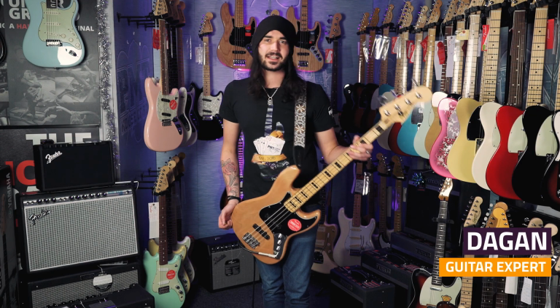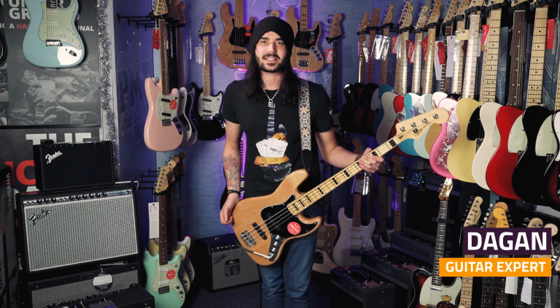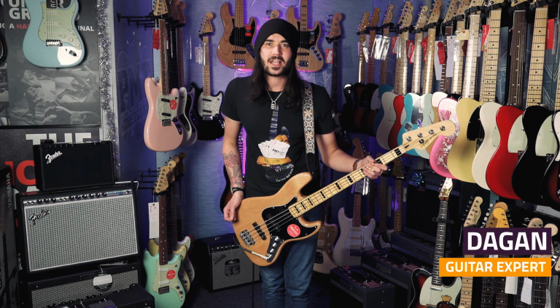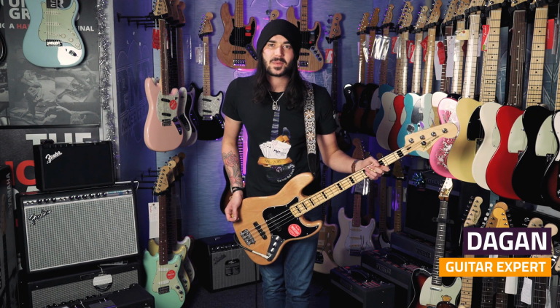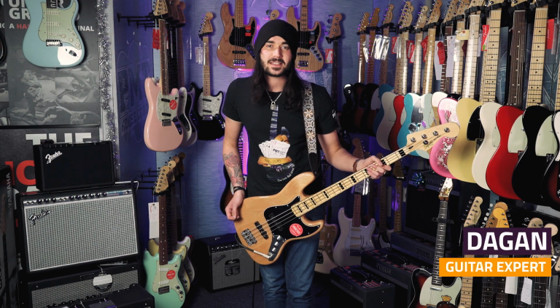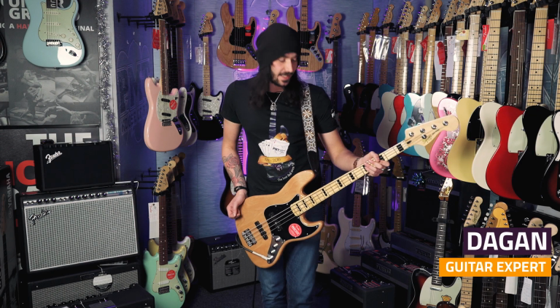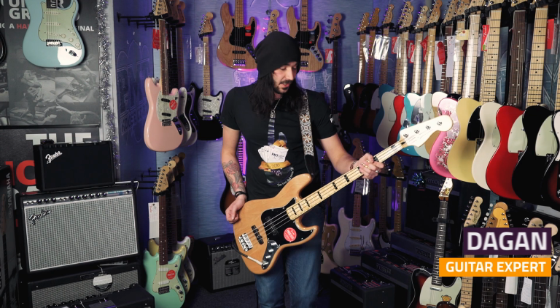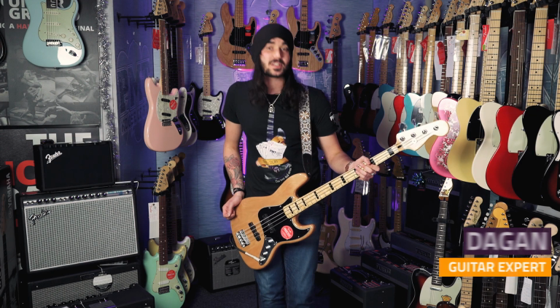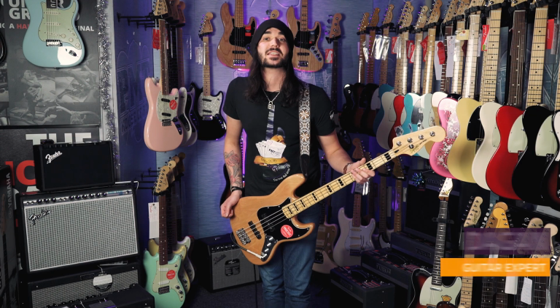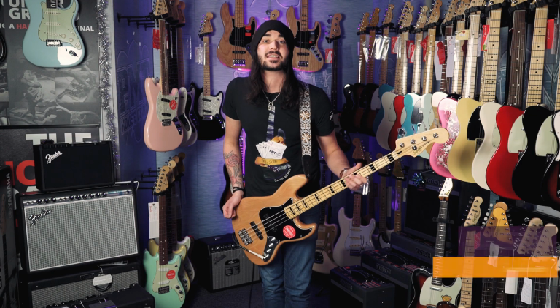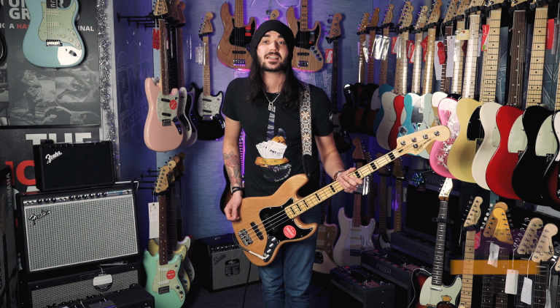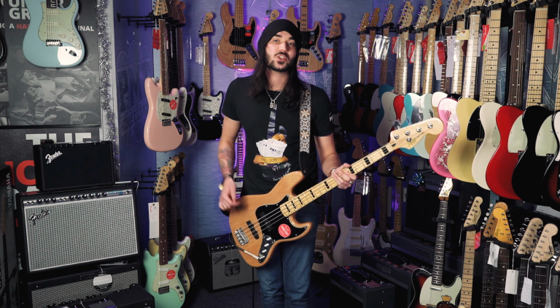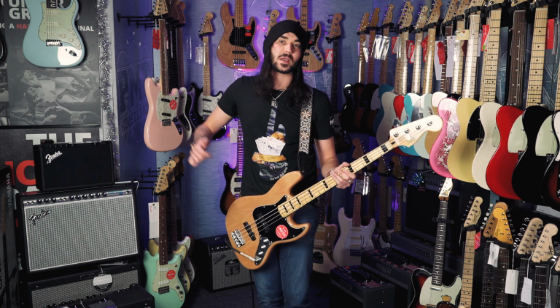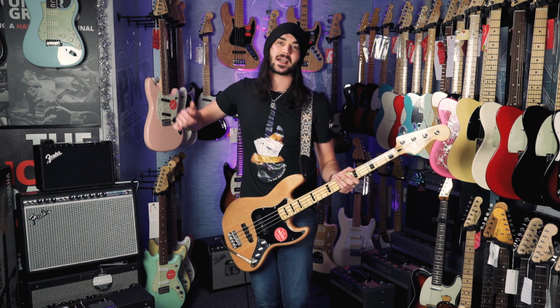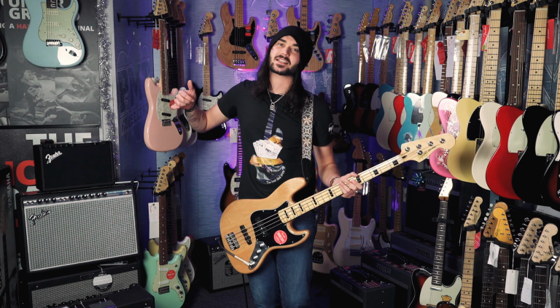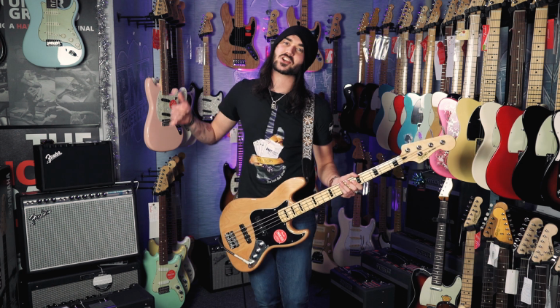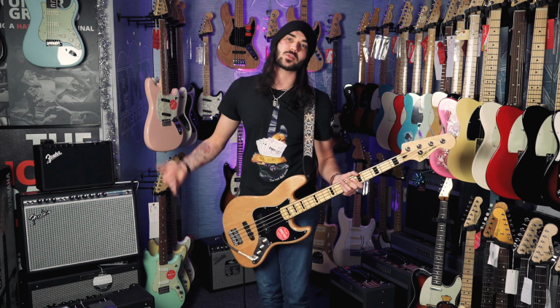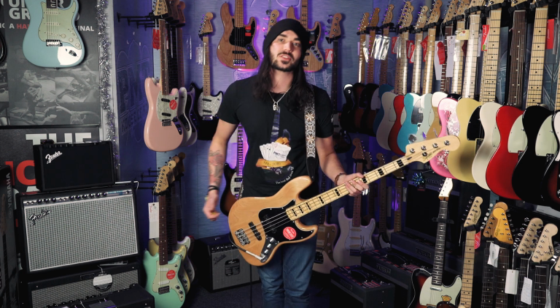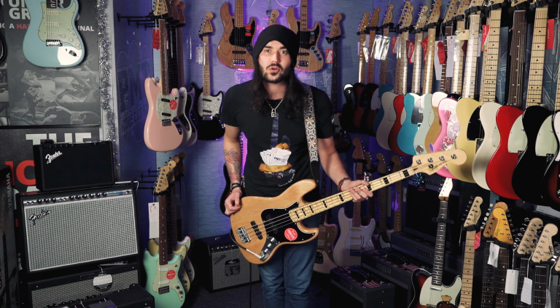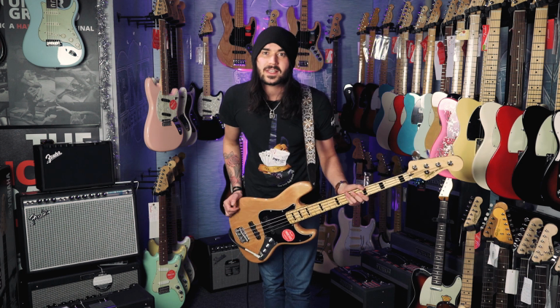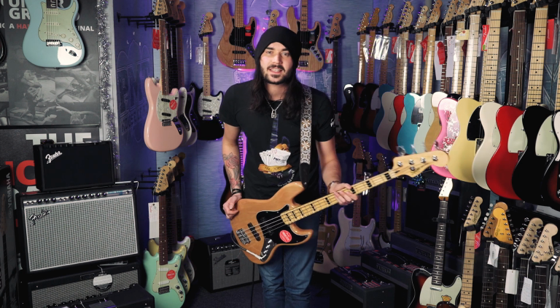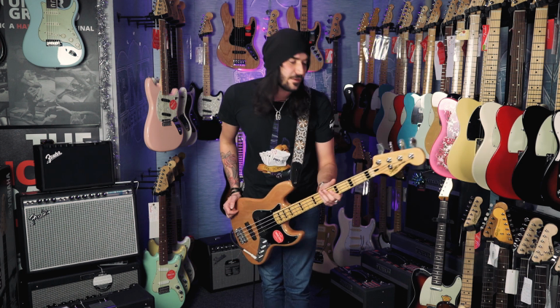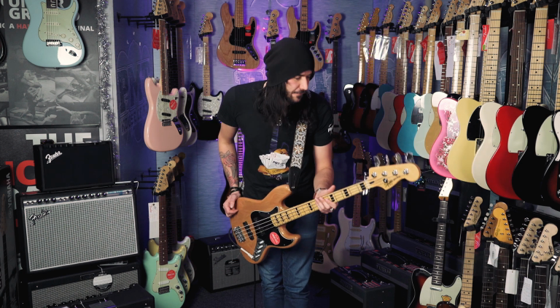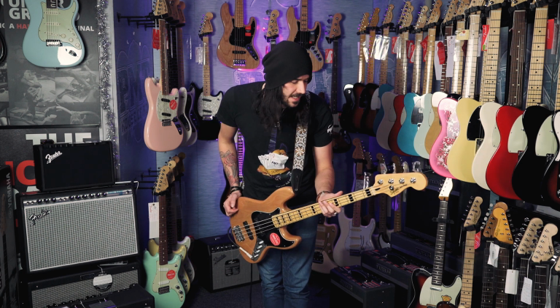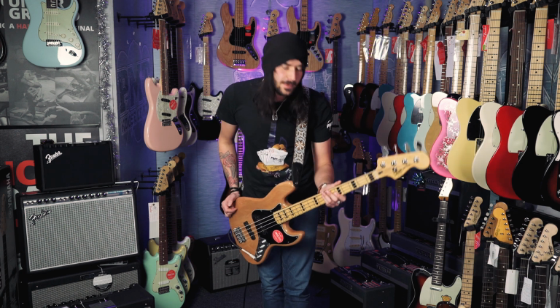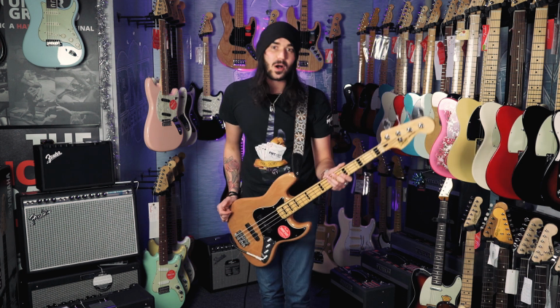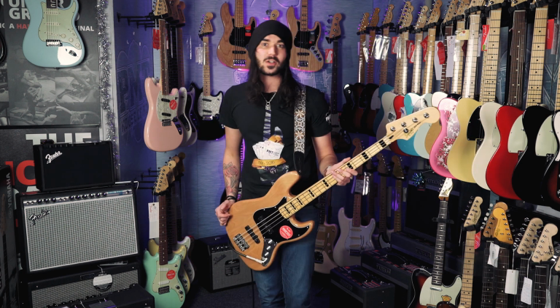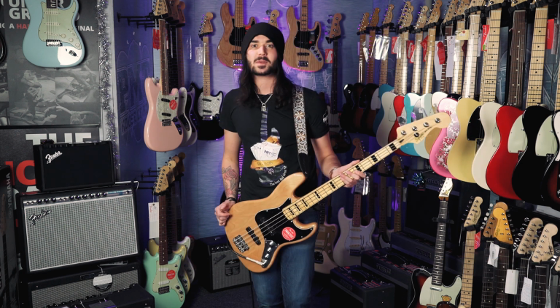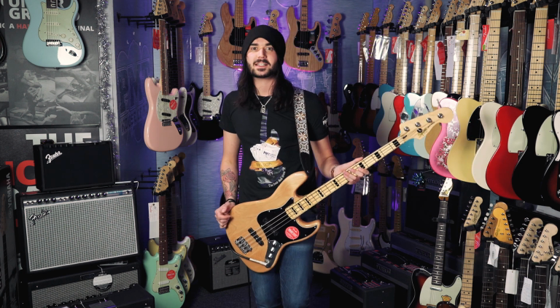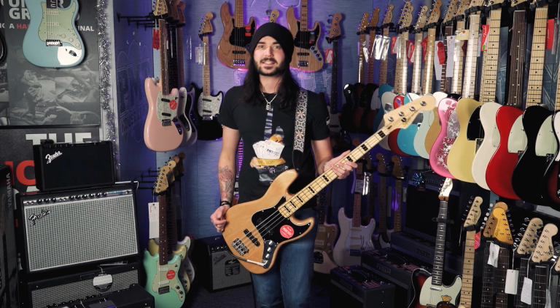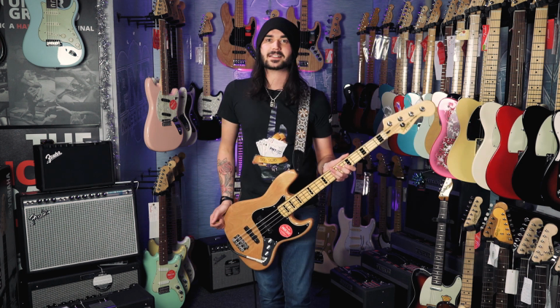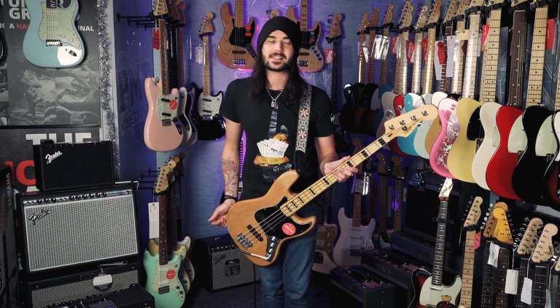It's a Jazz Bass — it looks the business. Used by guys like Jaco Pistorius, Flea, Marcus Miller, and Geddy Lee.